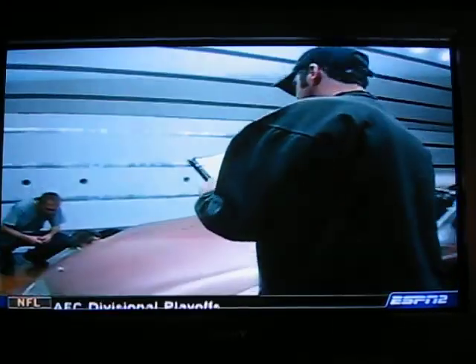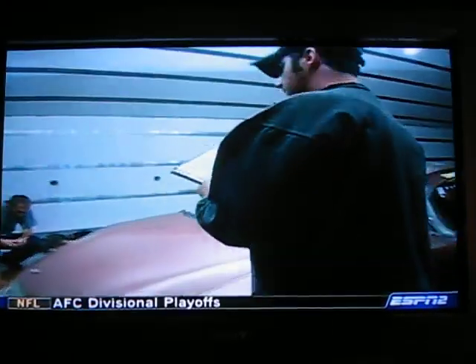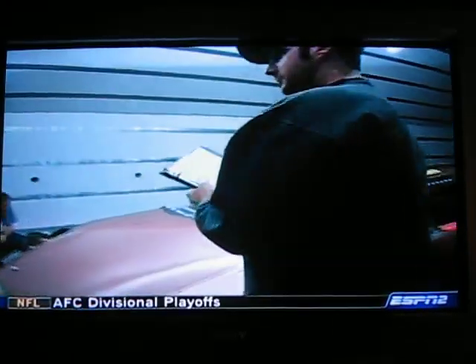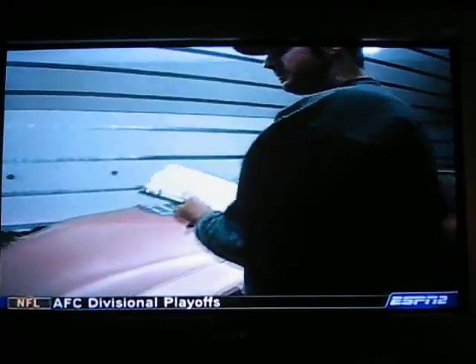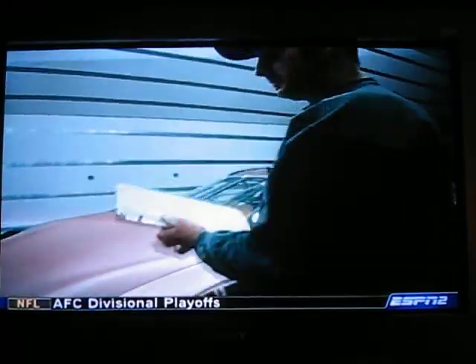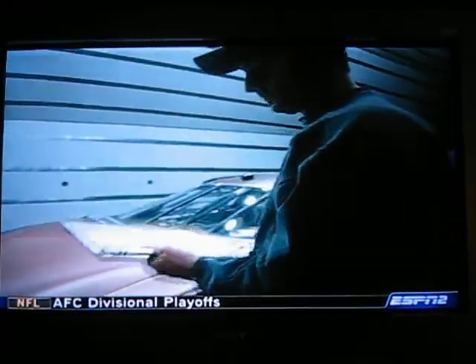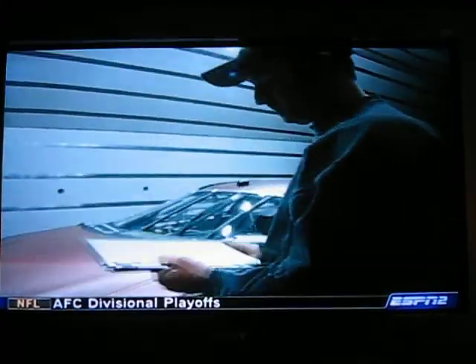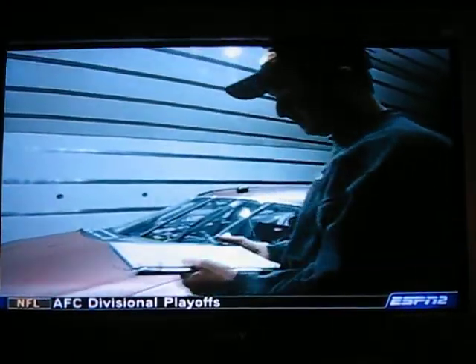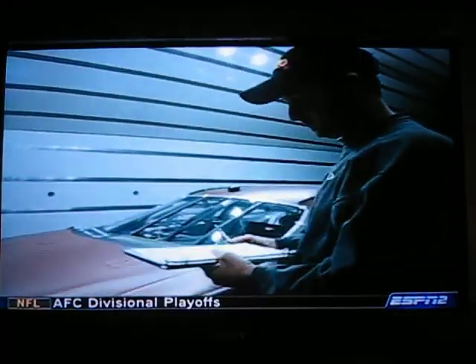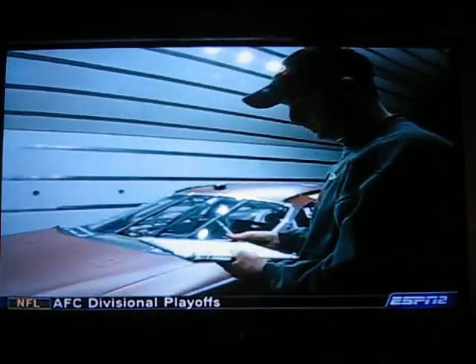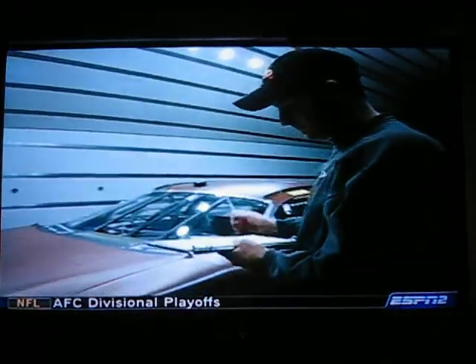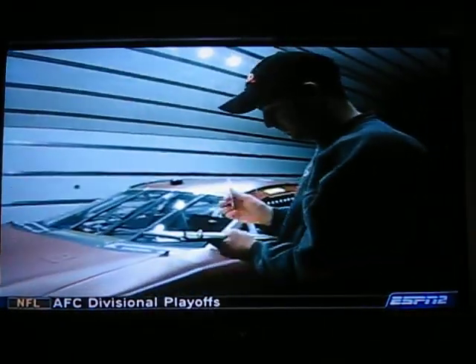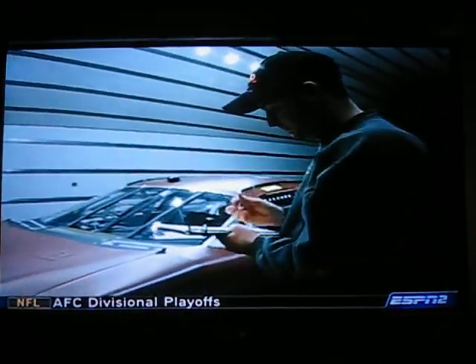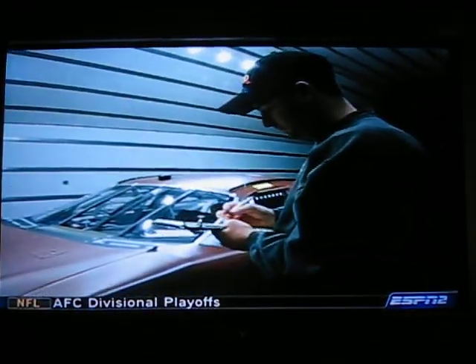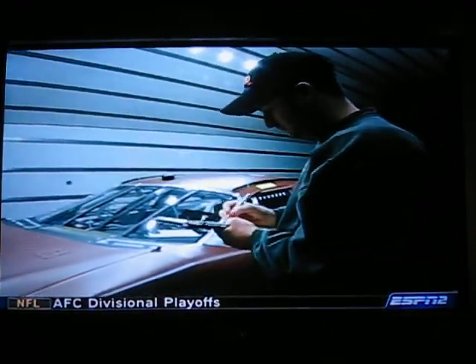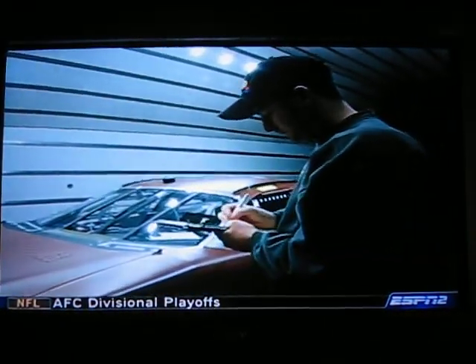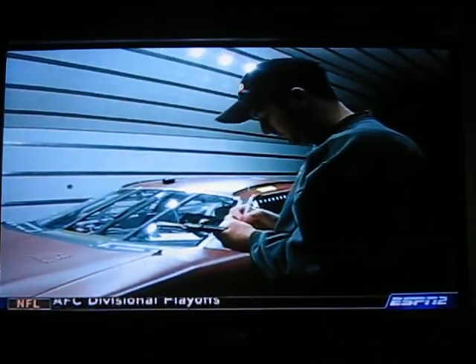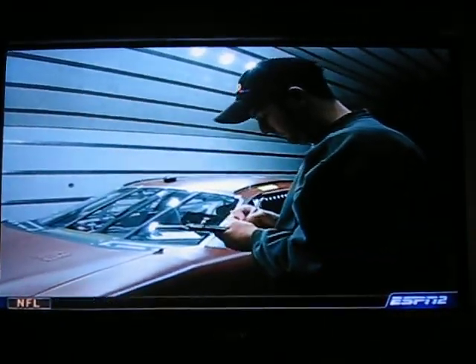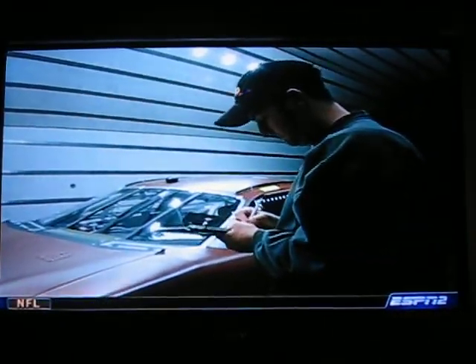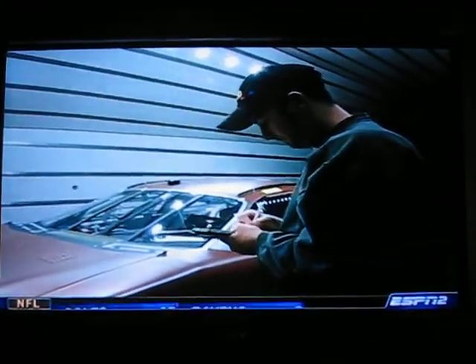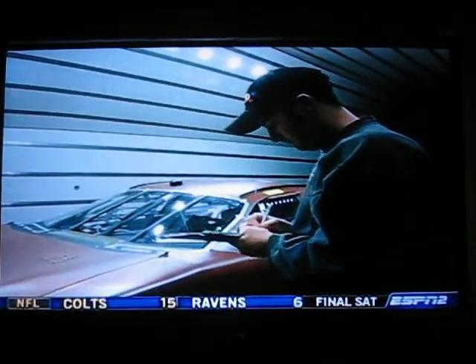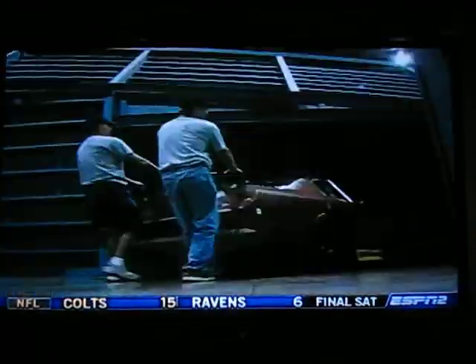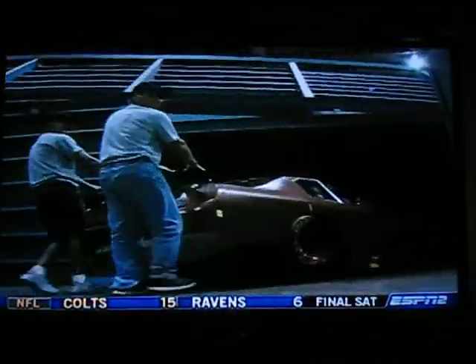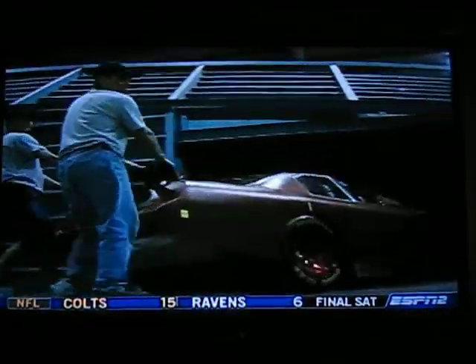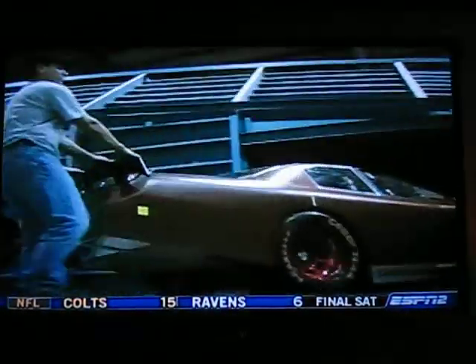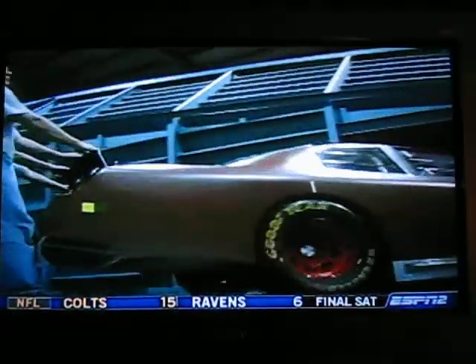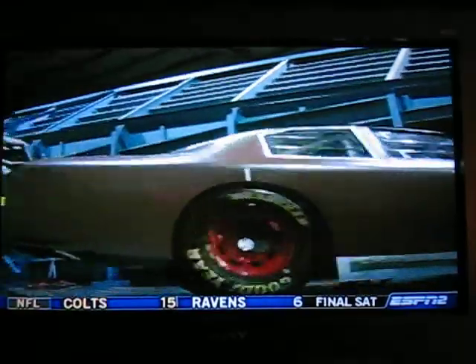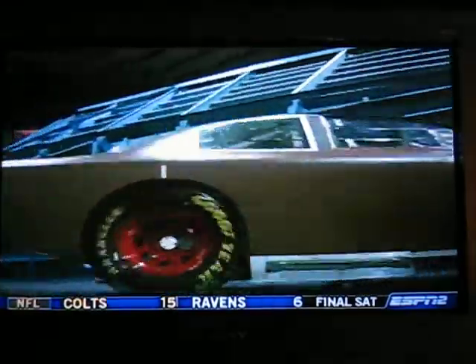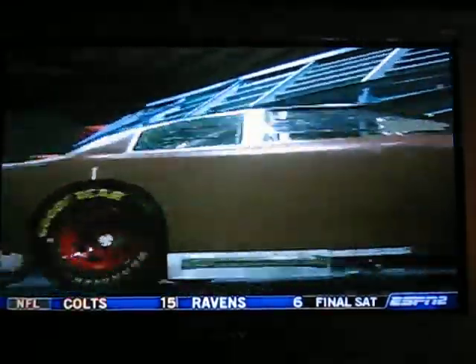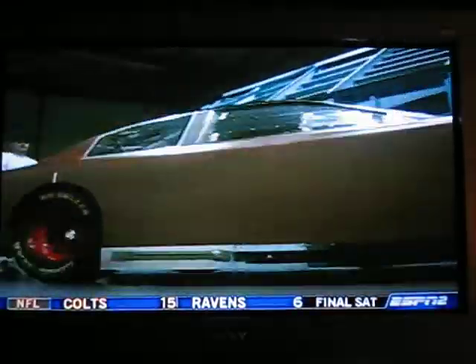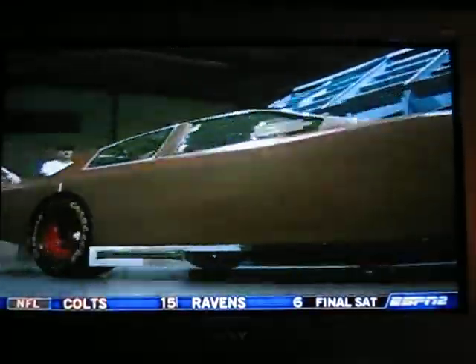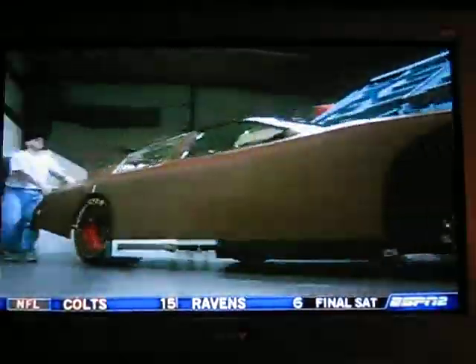Measurements and body adjustments will need to be made moving forward, but that will have to wait for now.